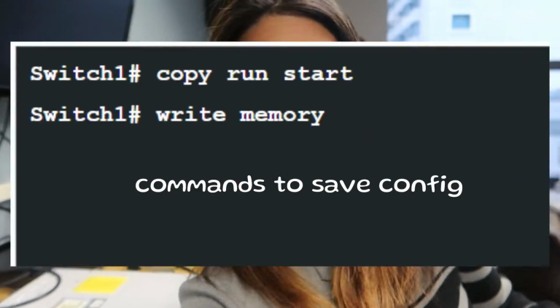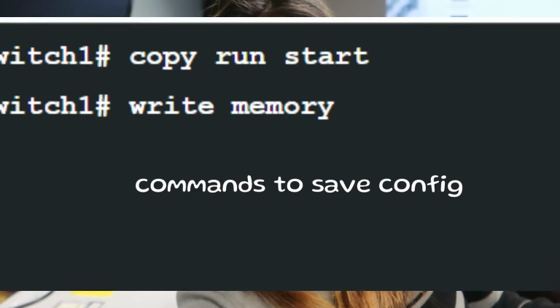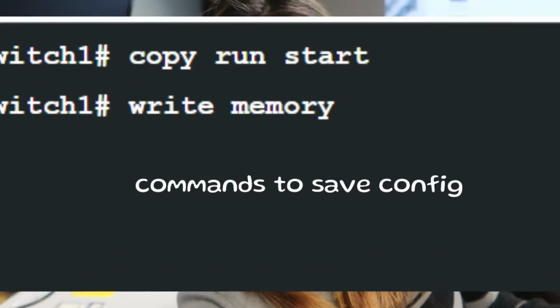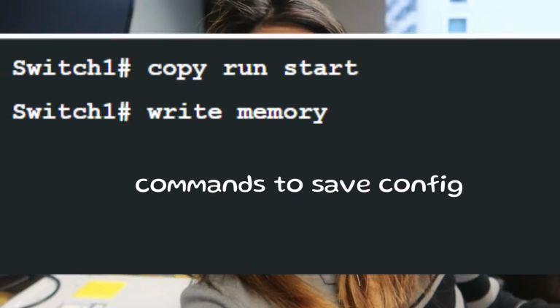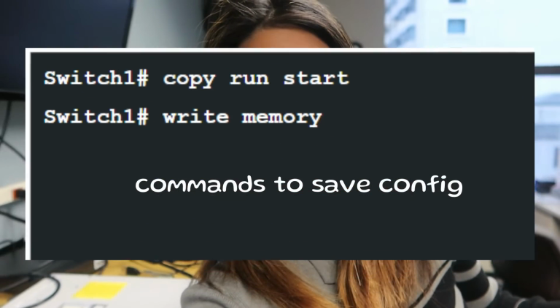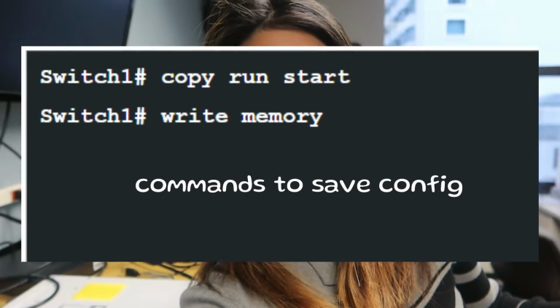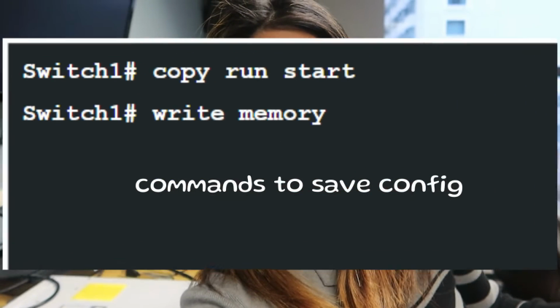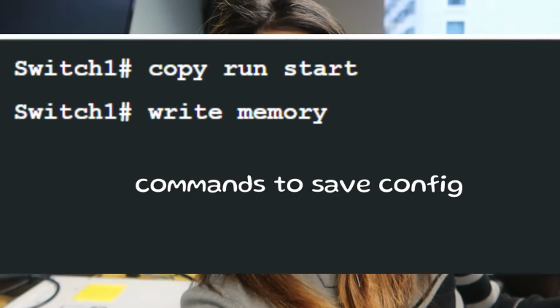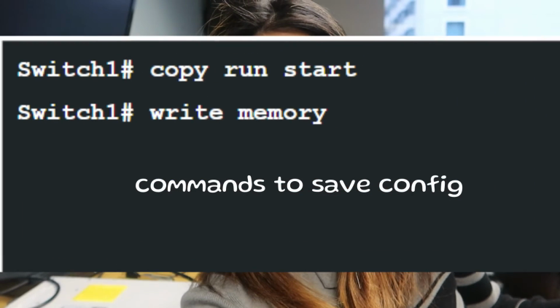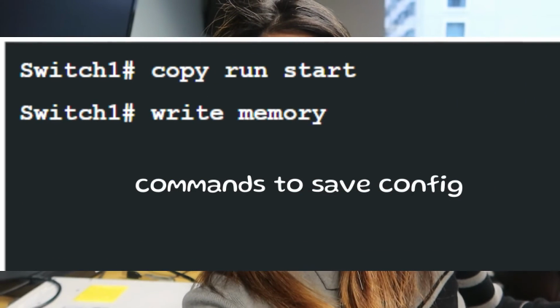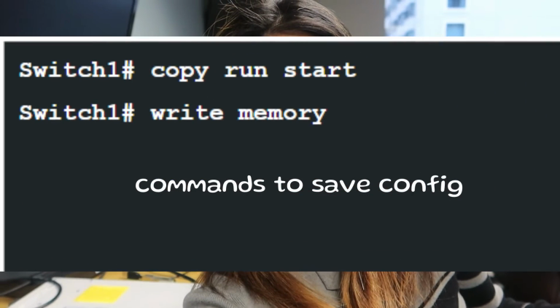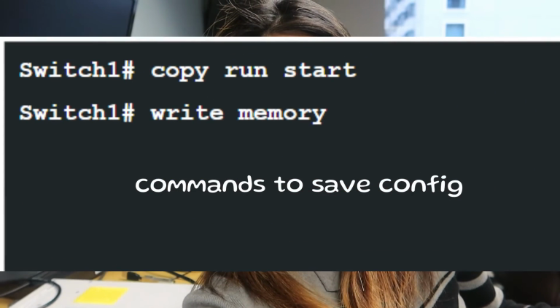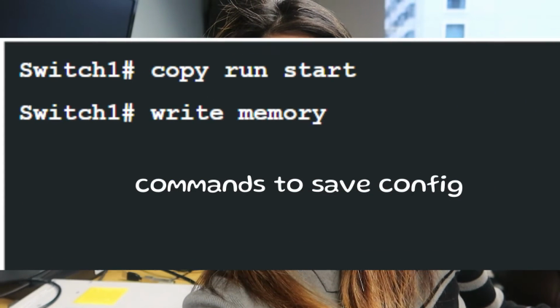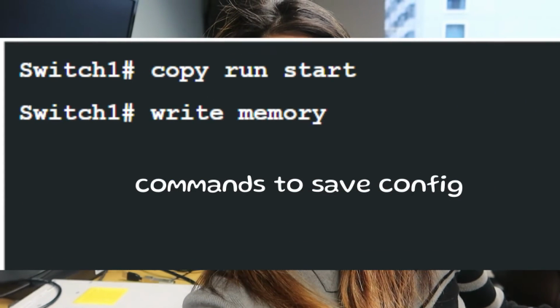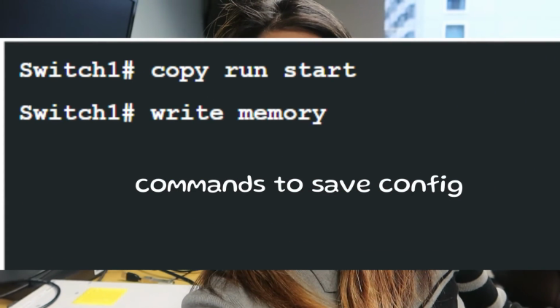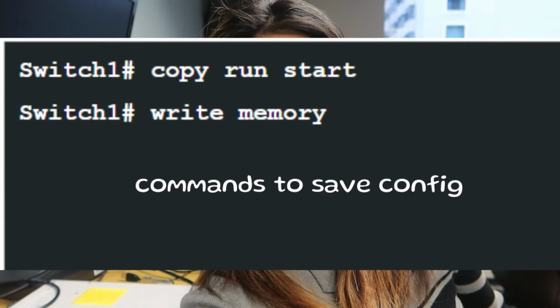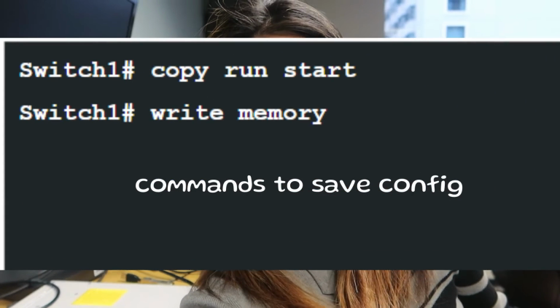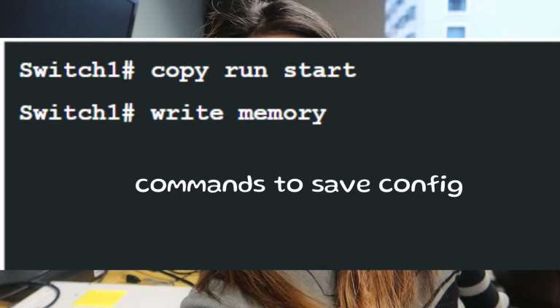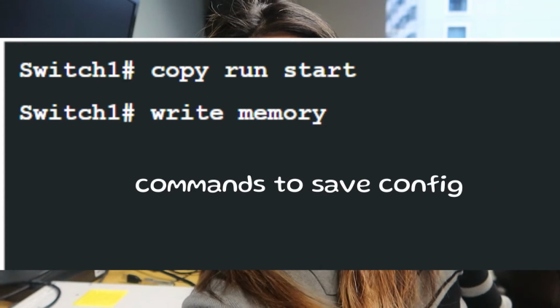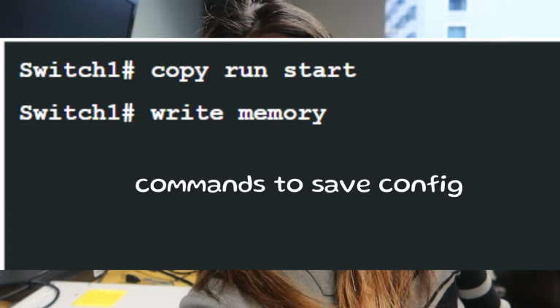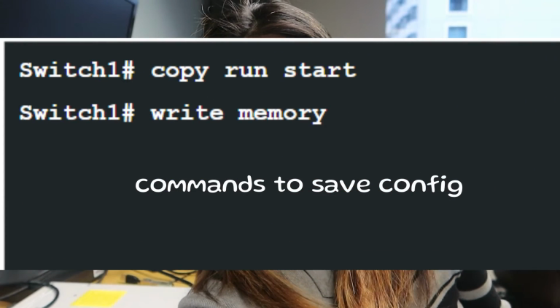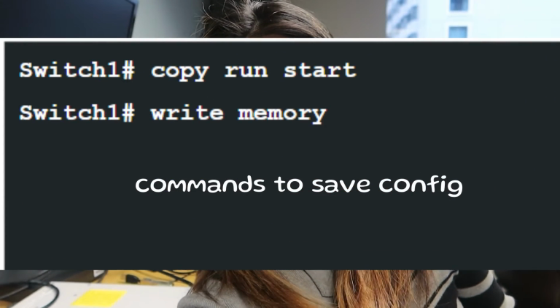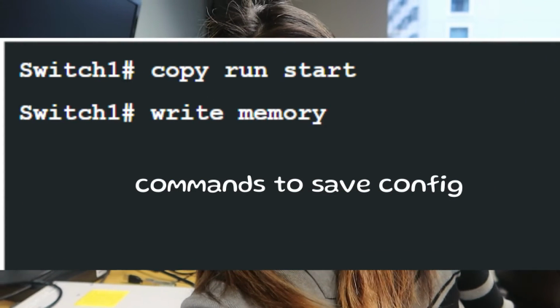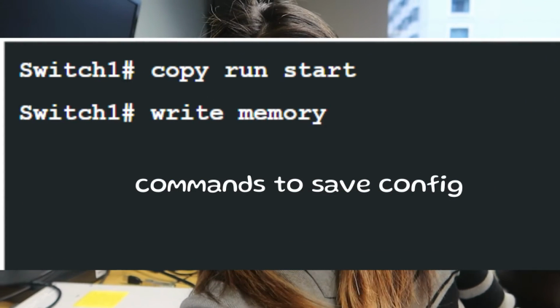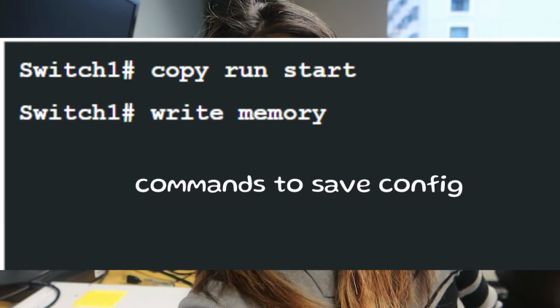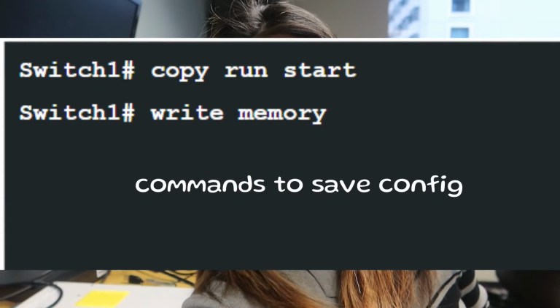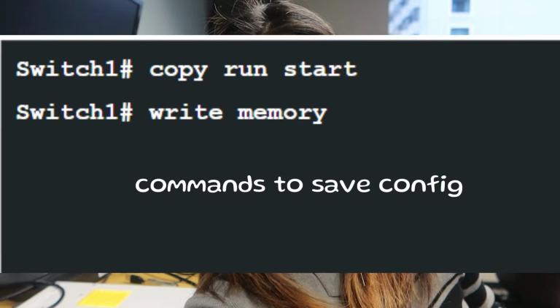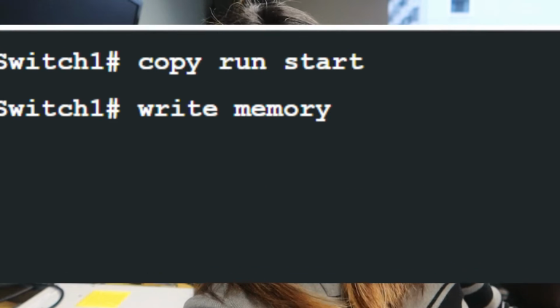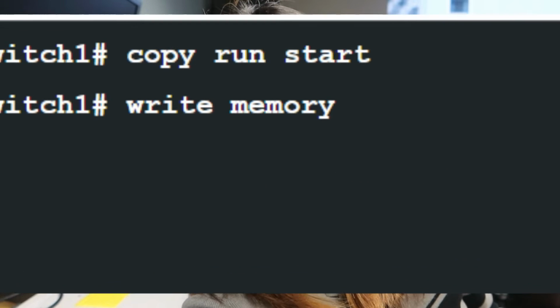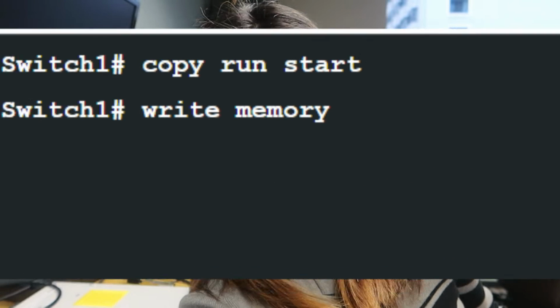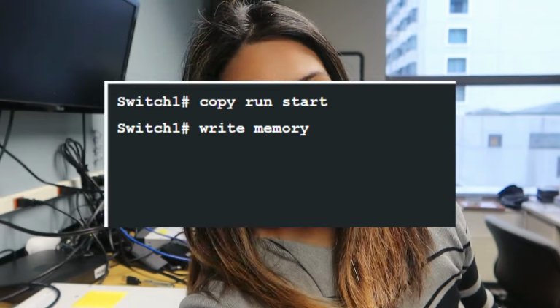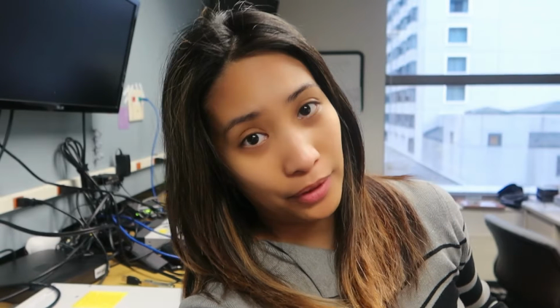The command to save your configuration is 'copy run start' or 'write memory'.